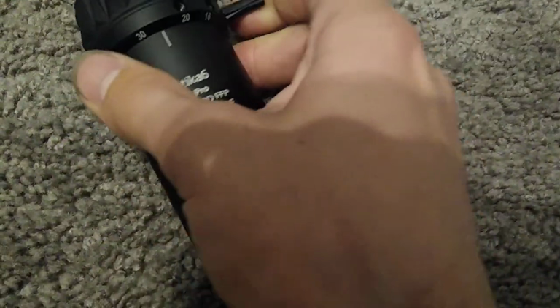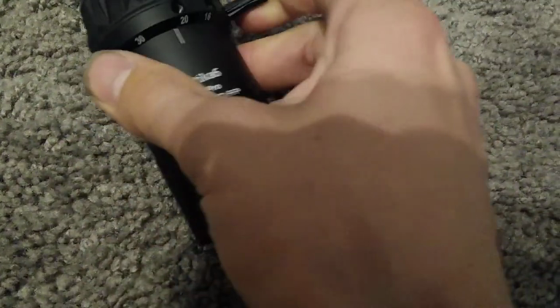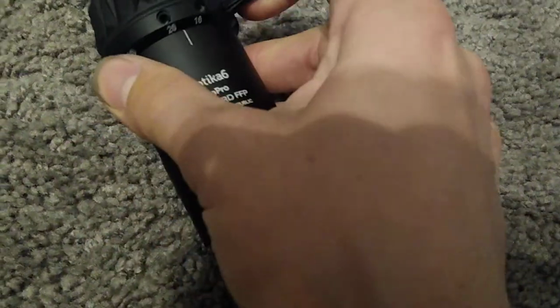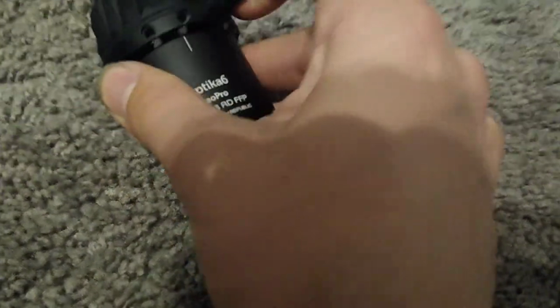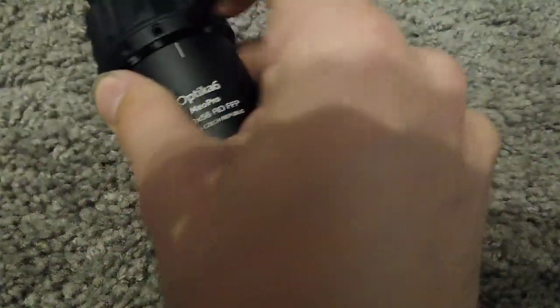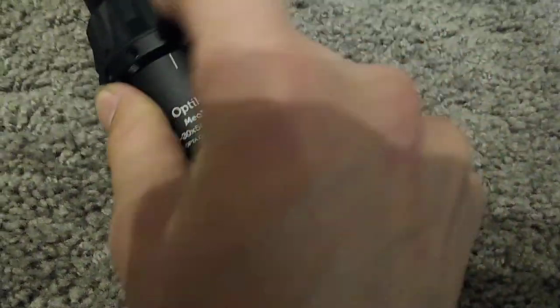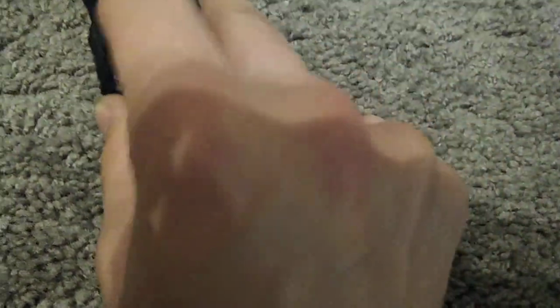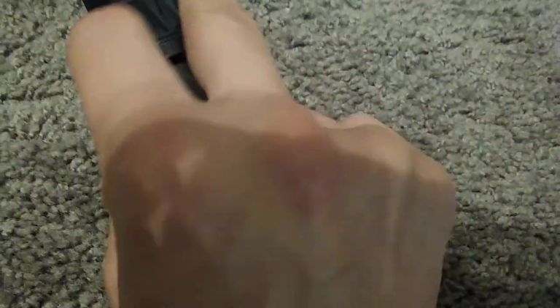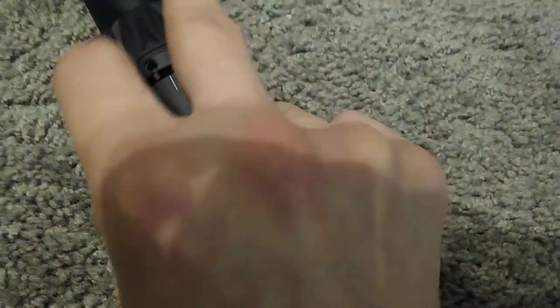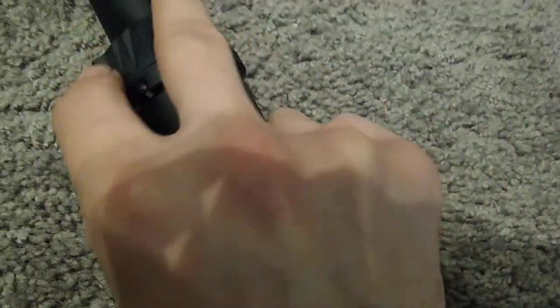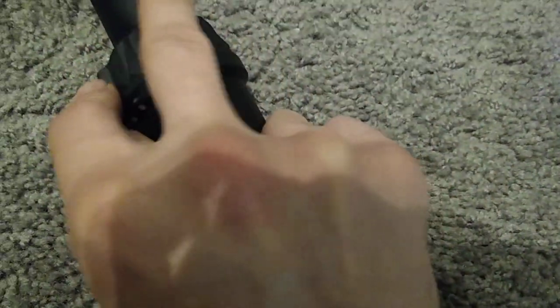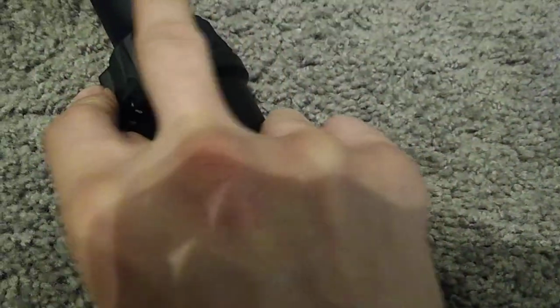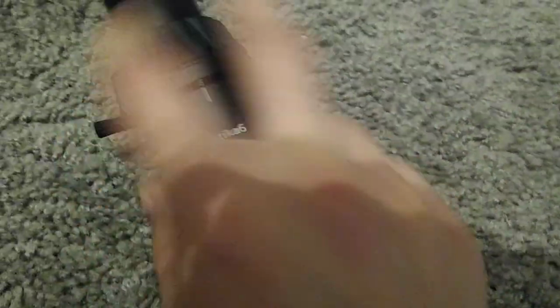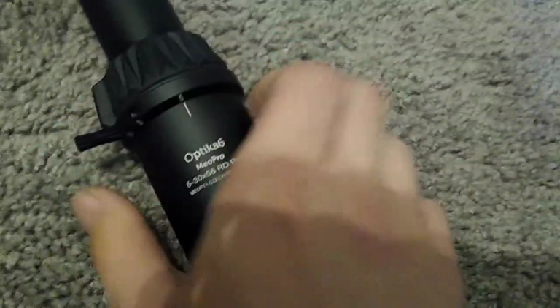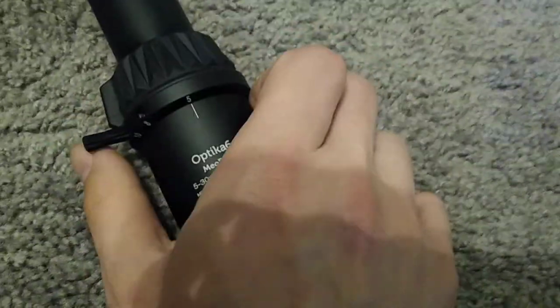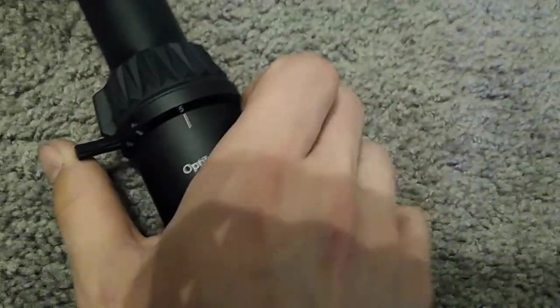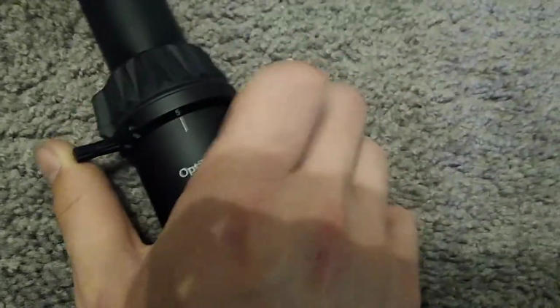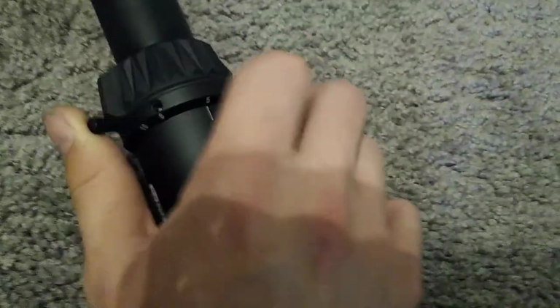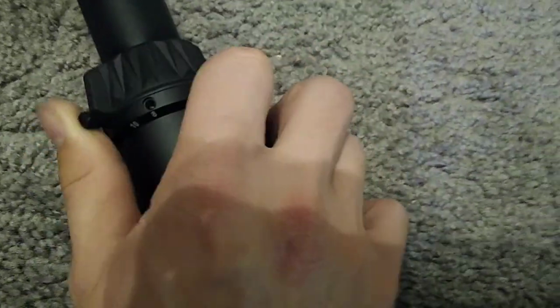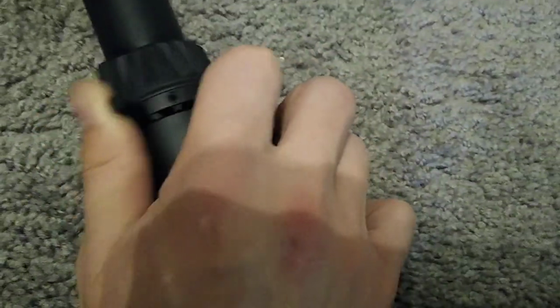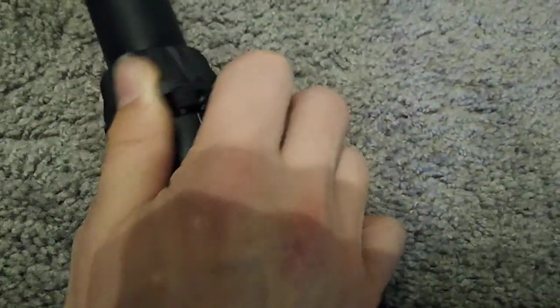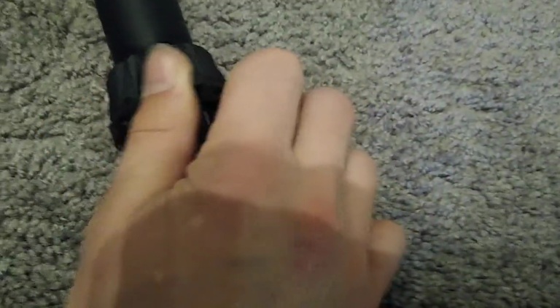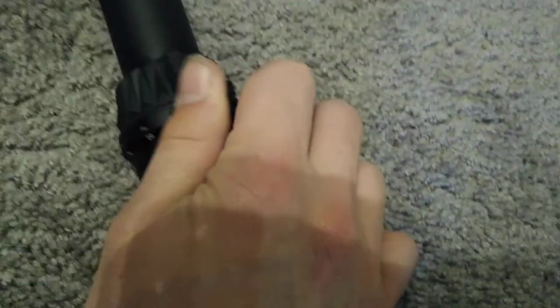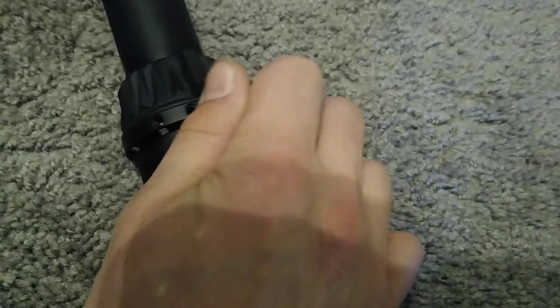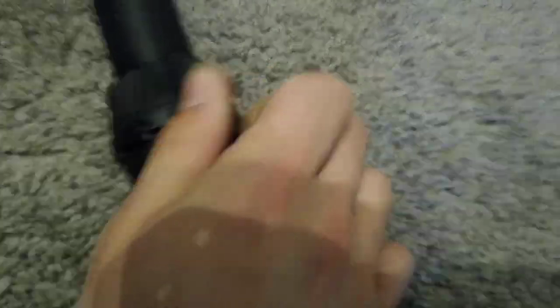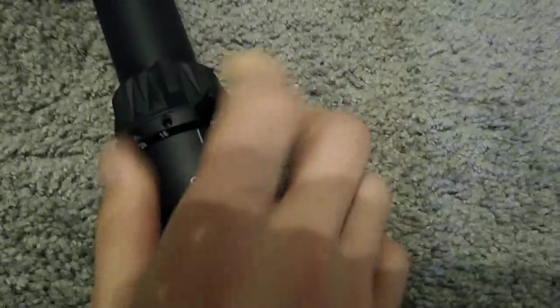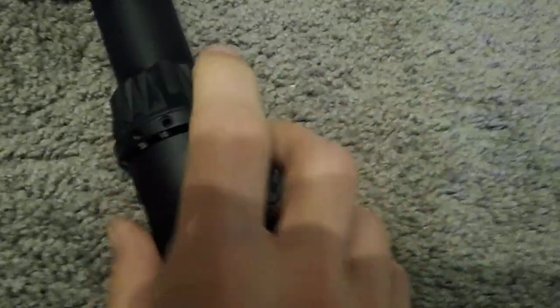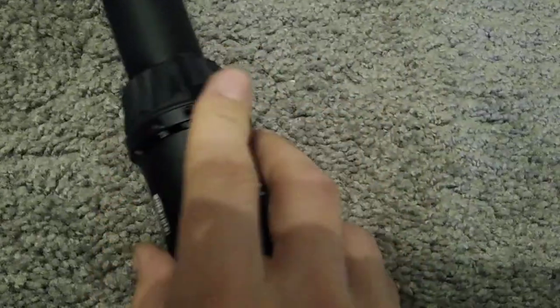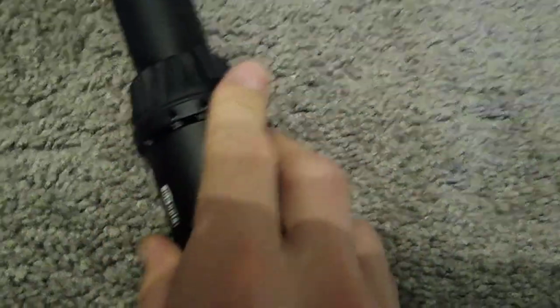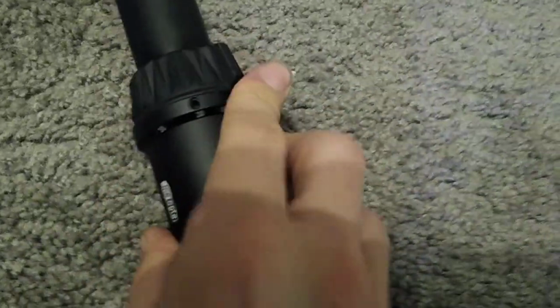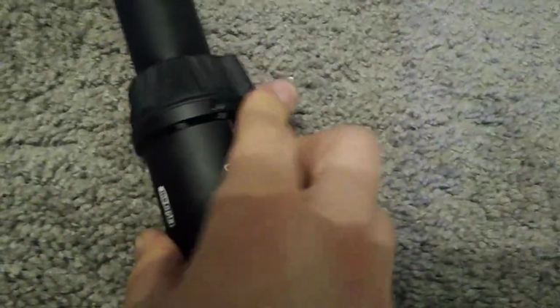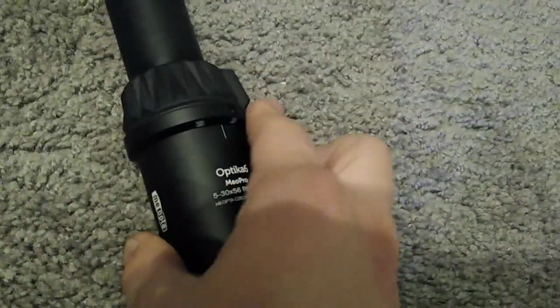The slider is actually really smooth. It's a little tight, but it's smooth across the board.